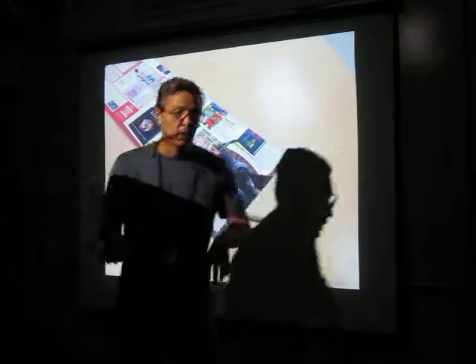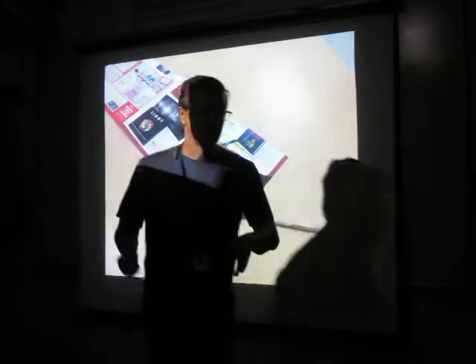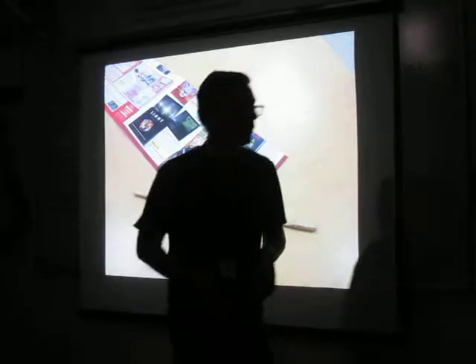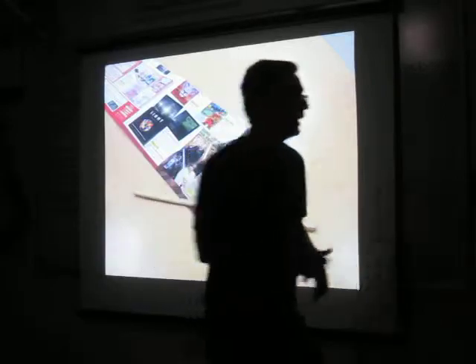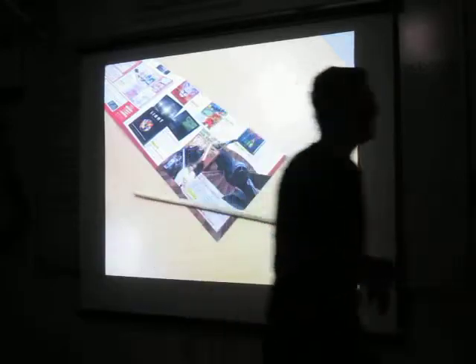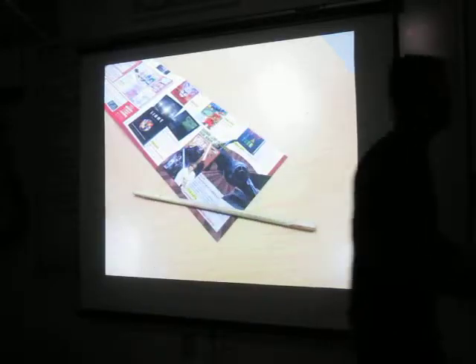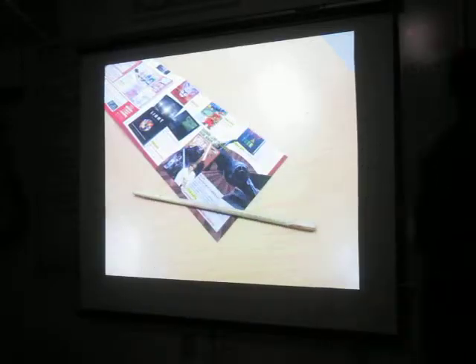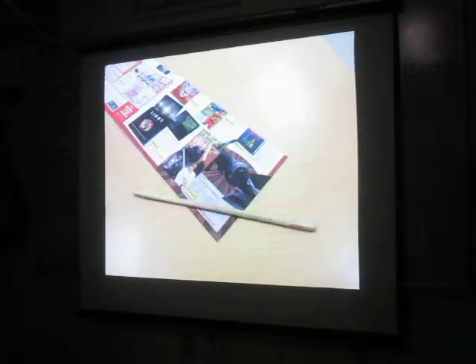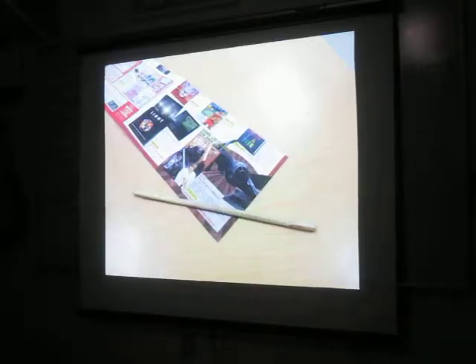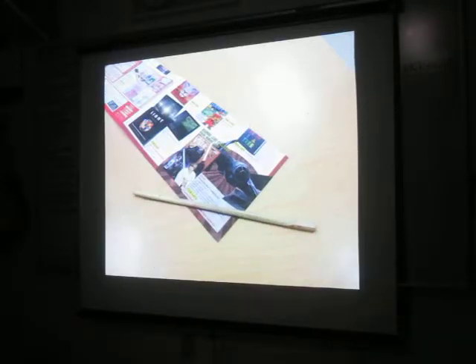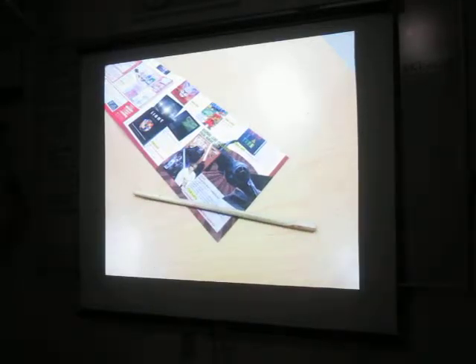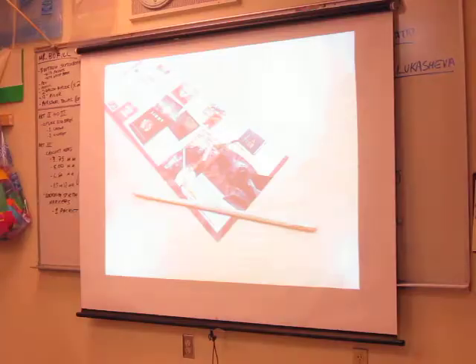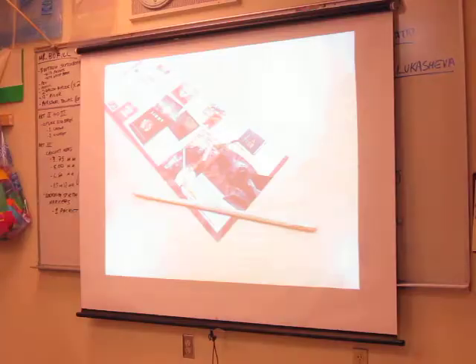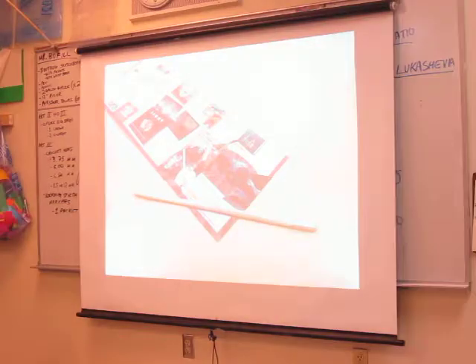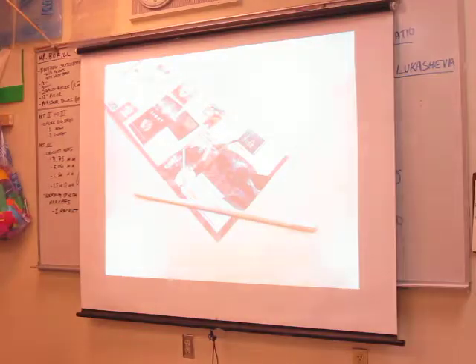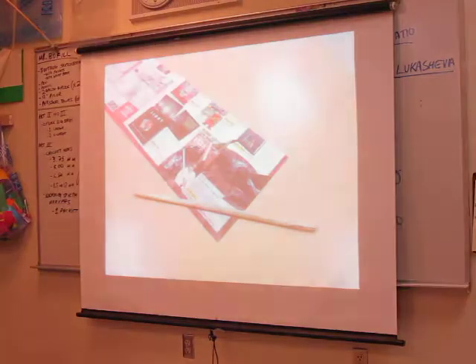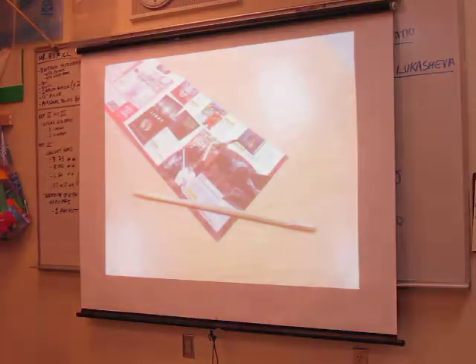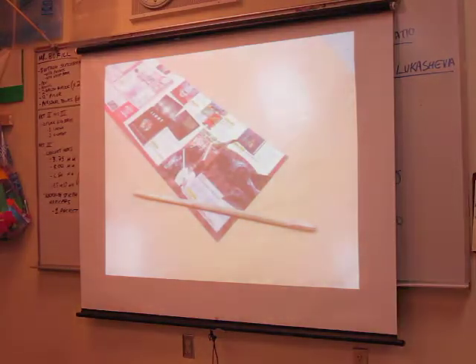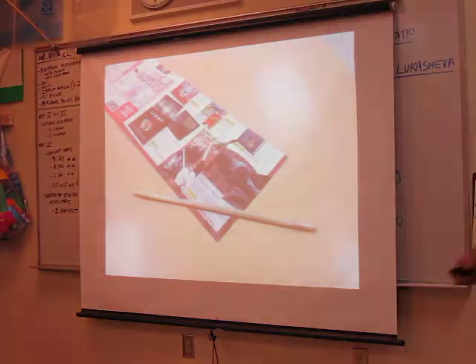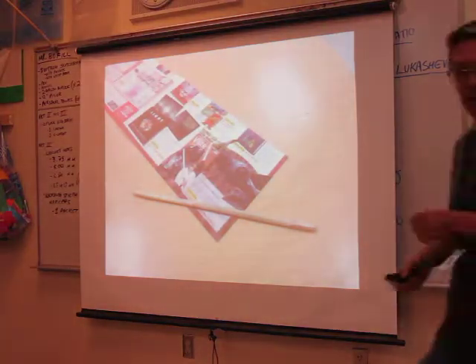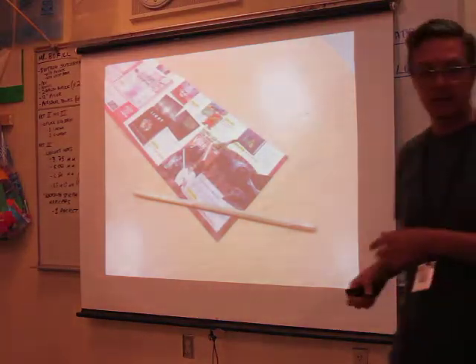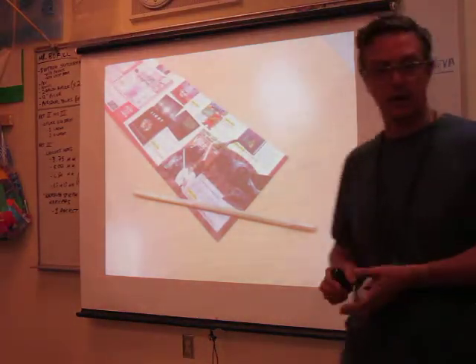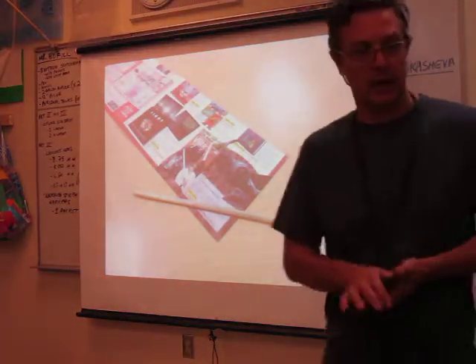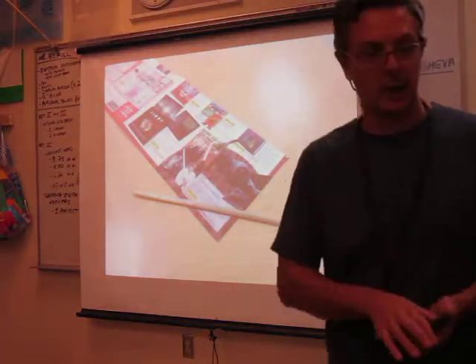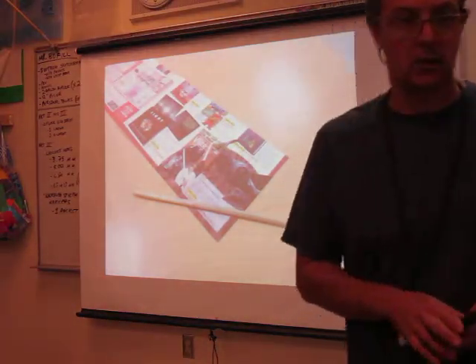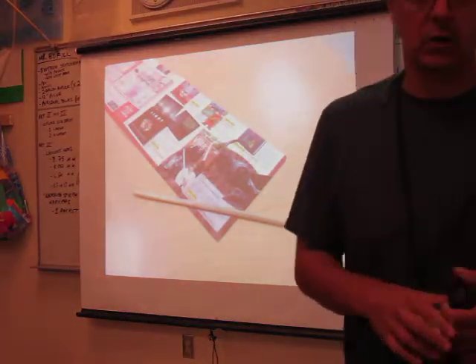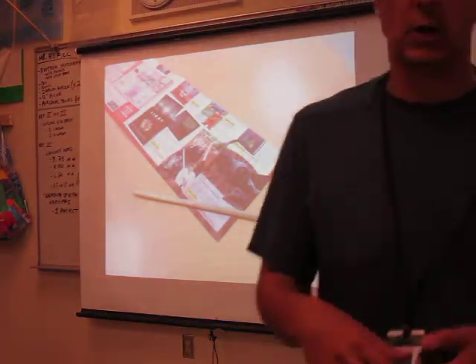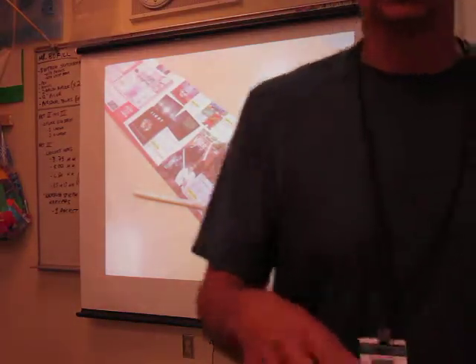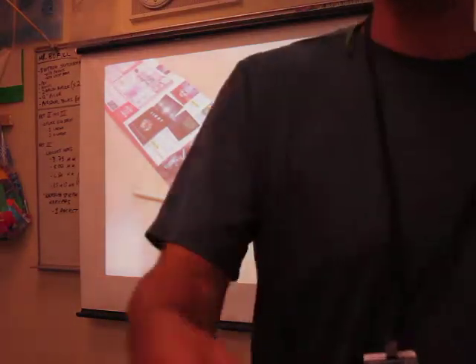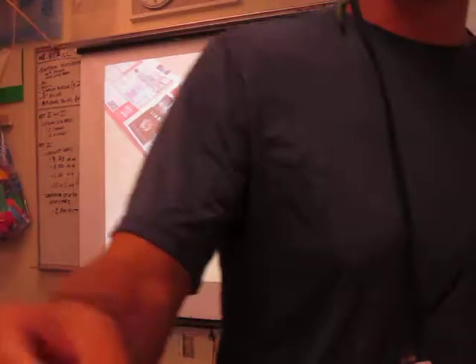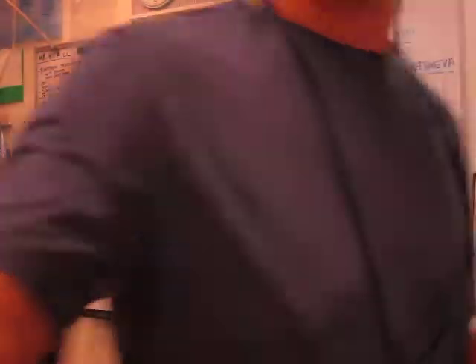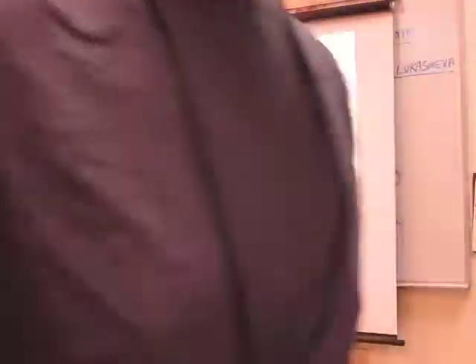Let's go ahead and start, and I will be grading today the other people's projects.